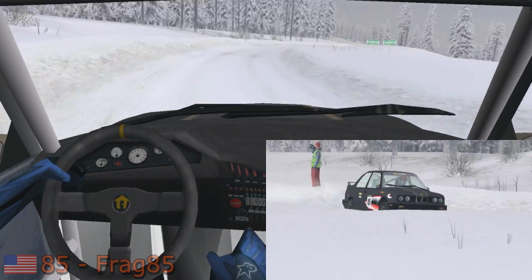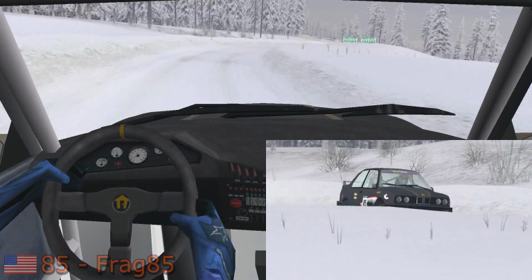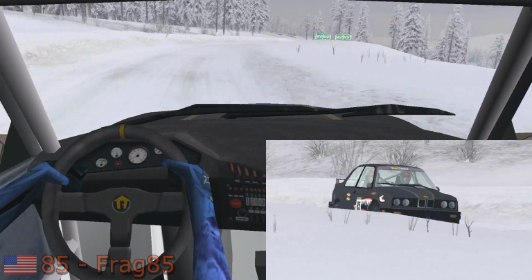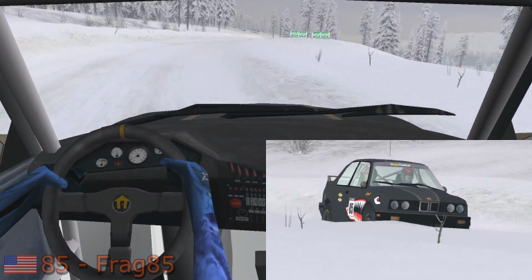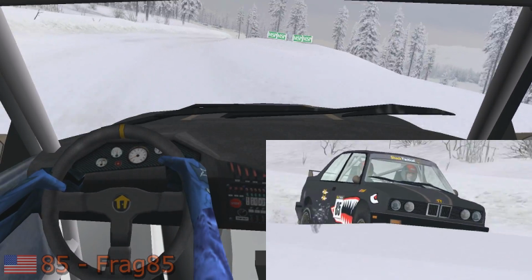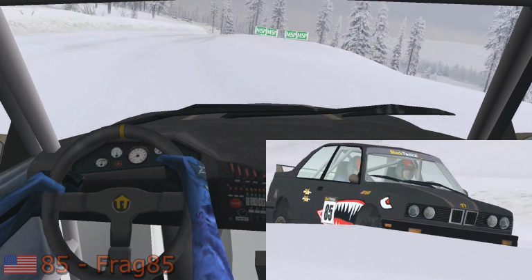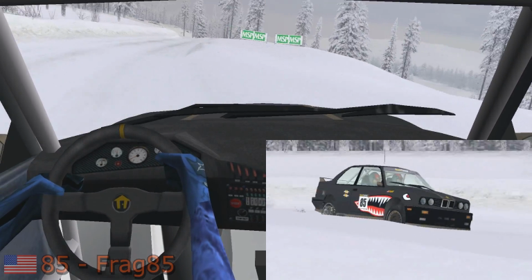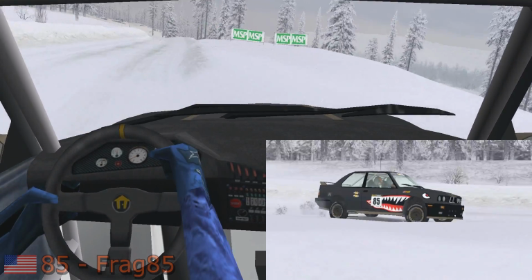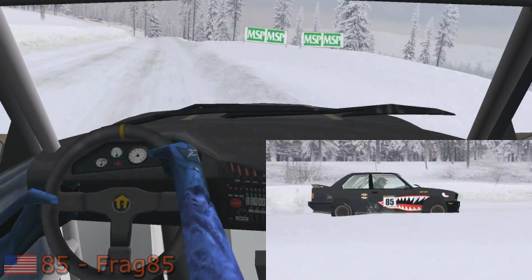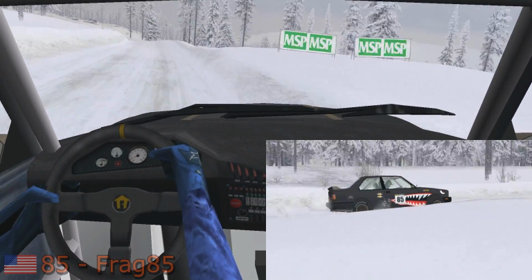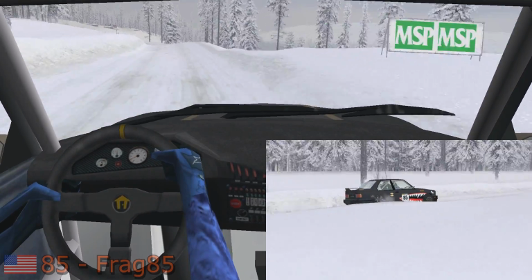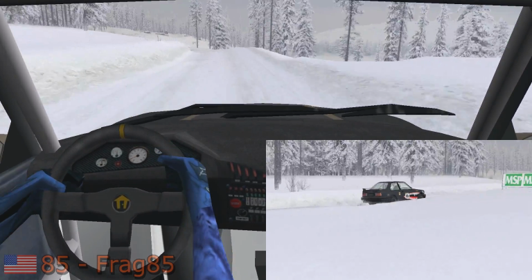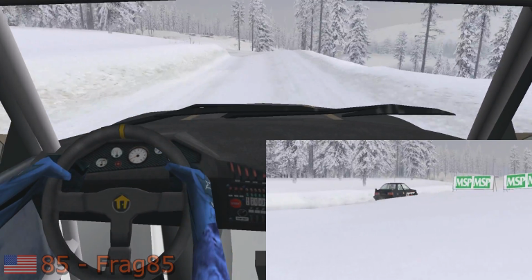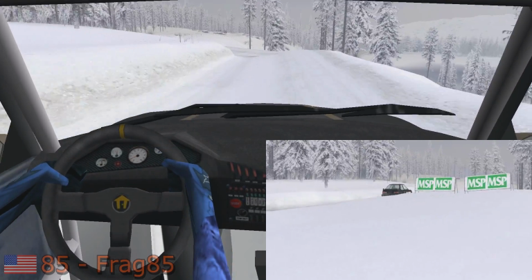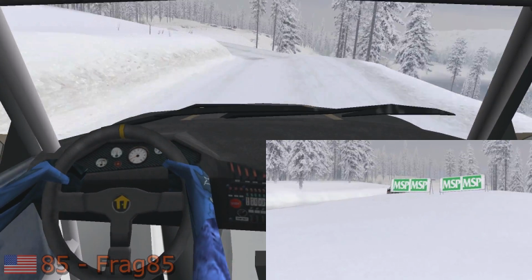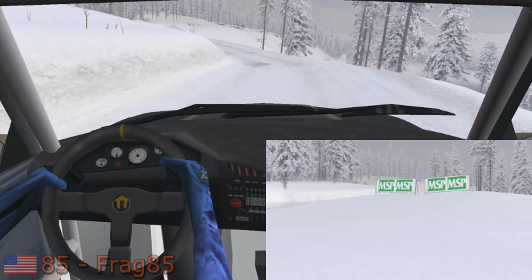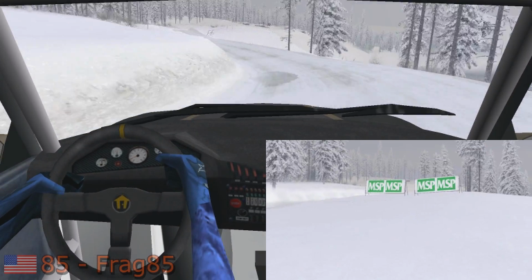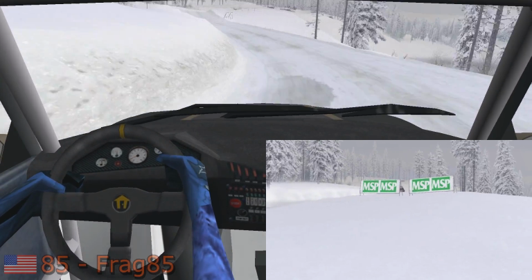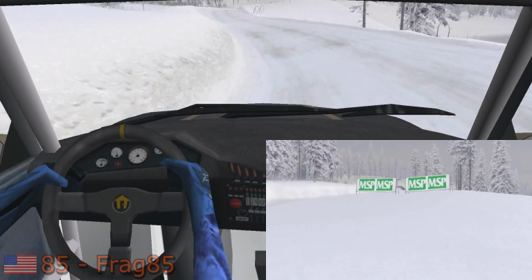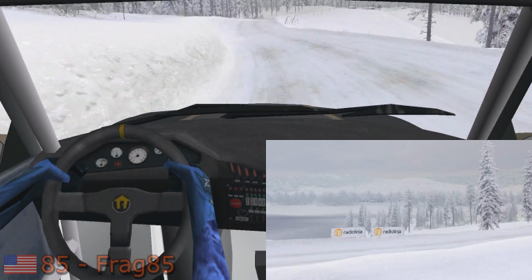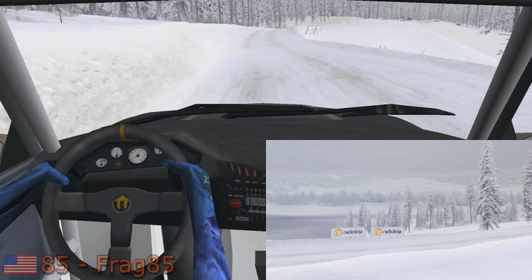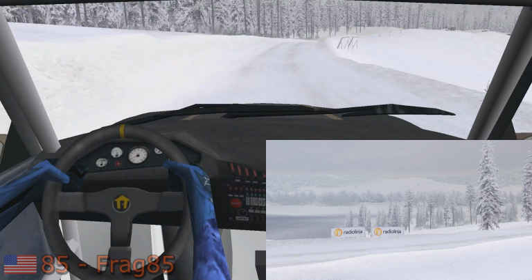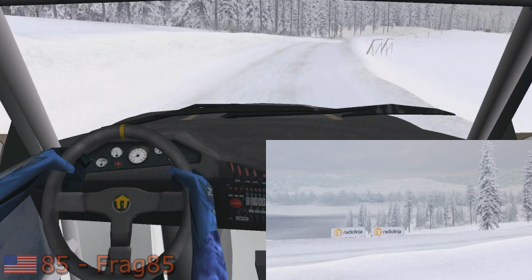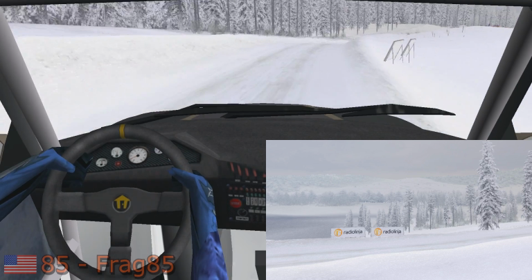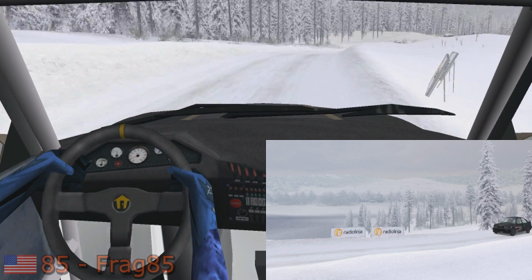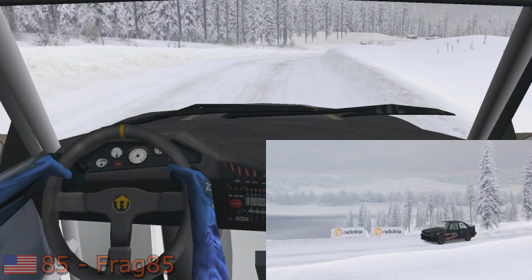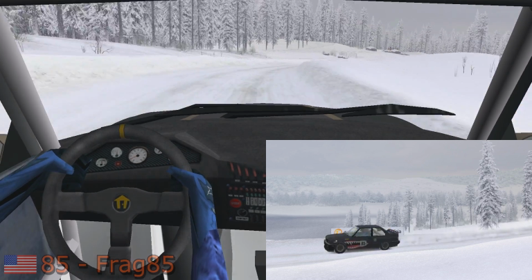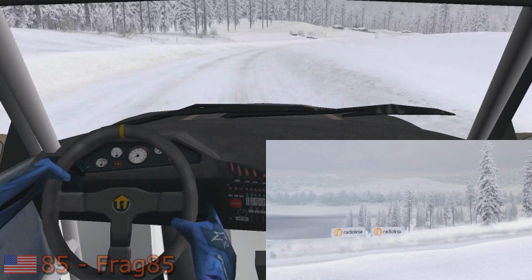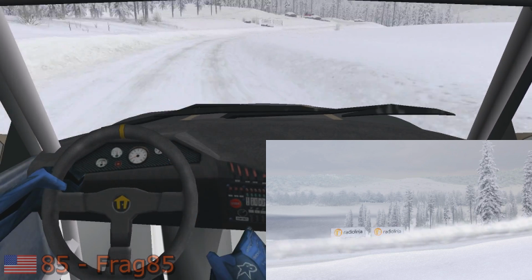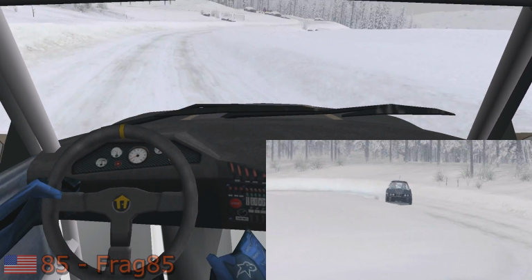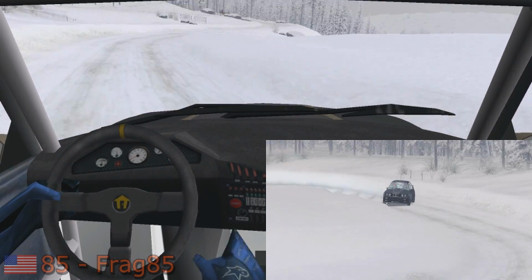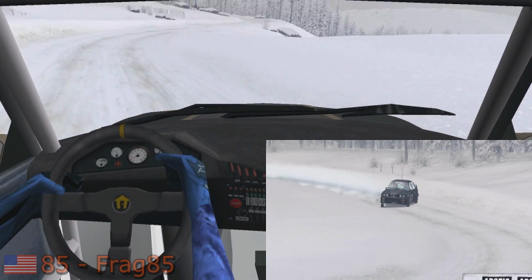Fast left, easy right, tightens. Easy left, 50.